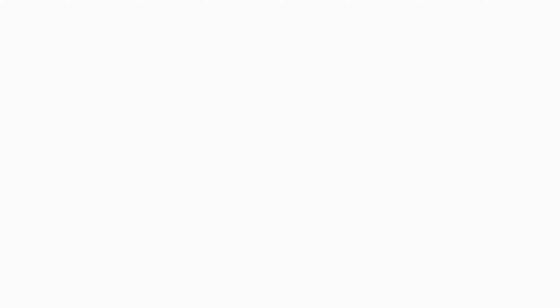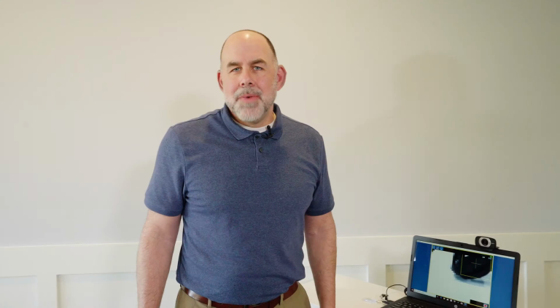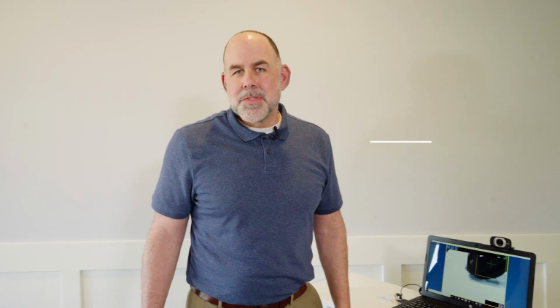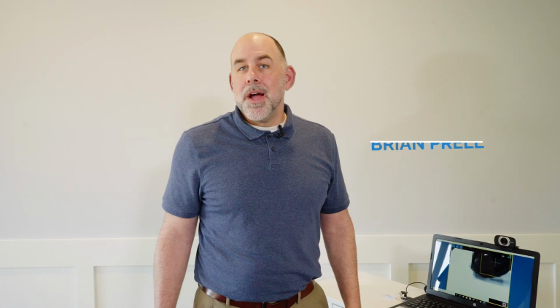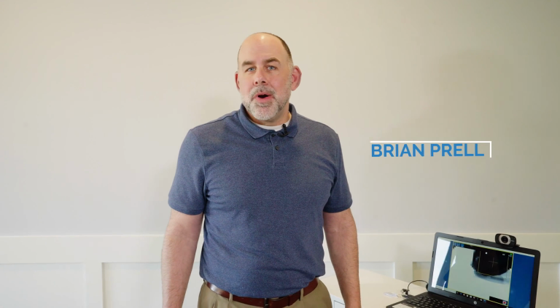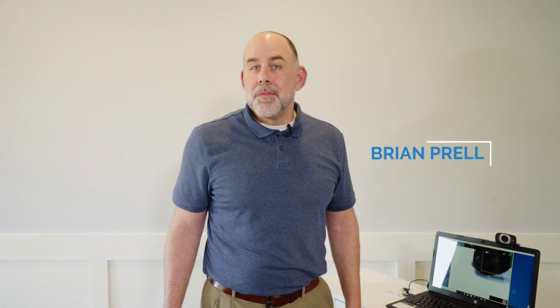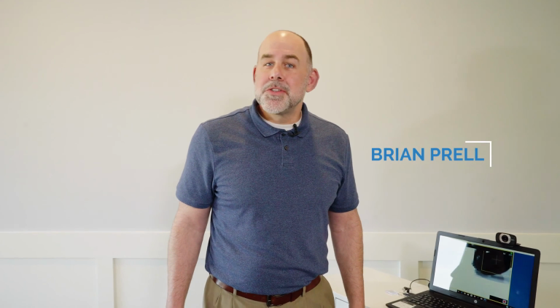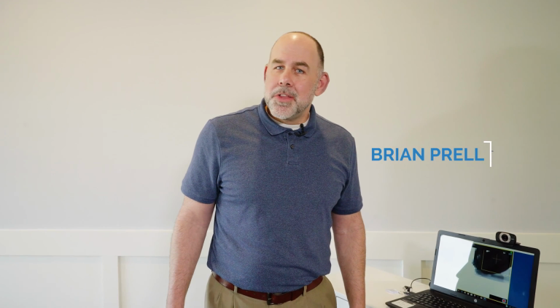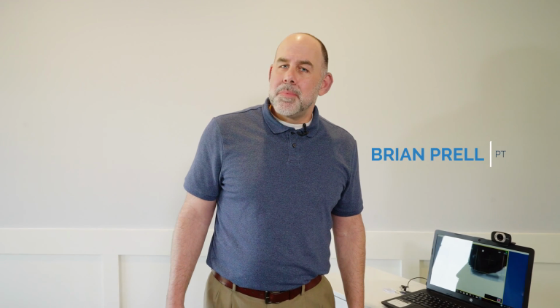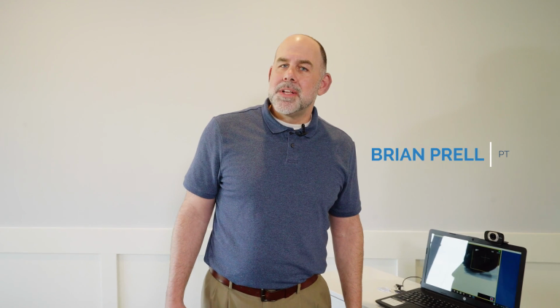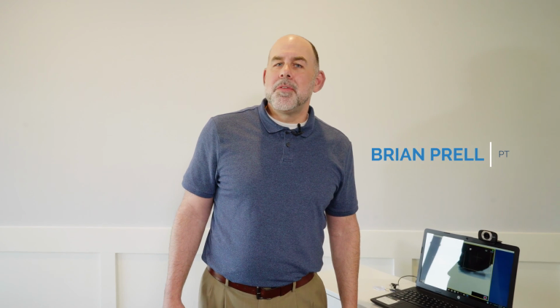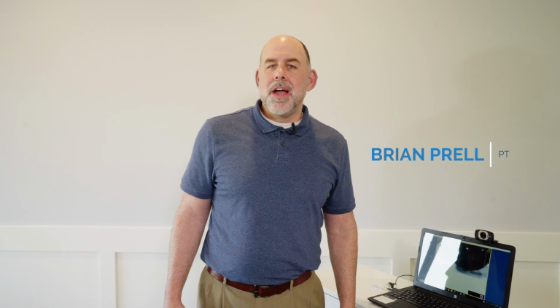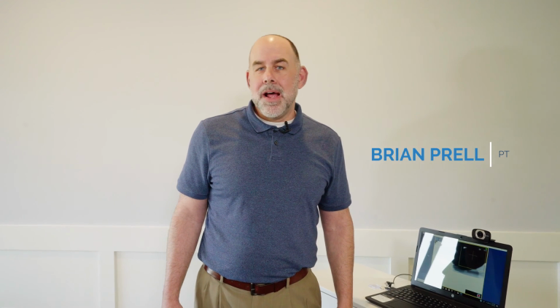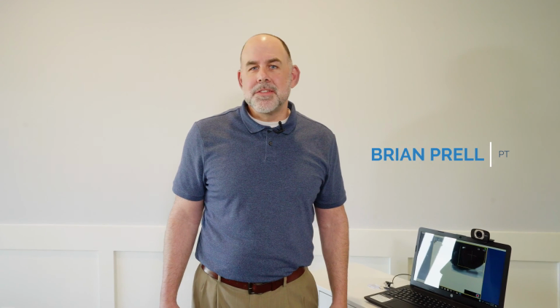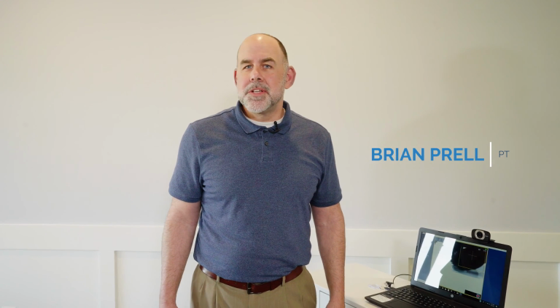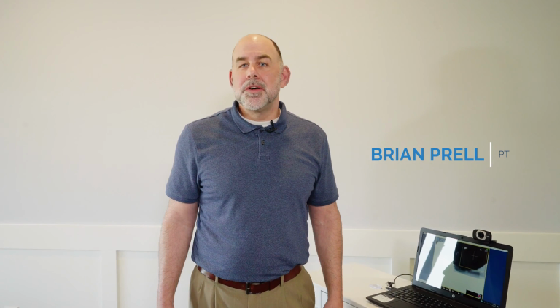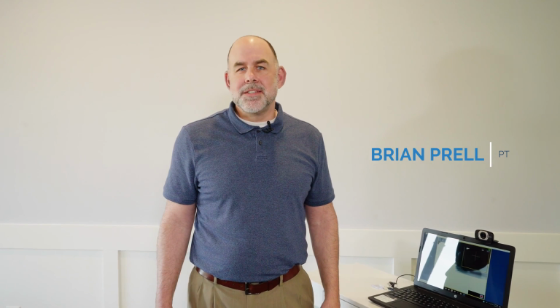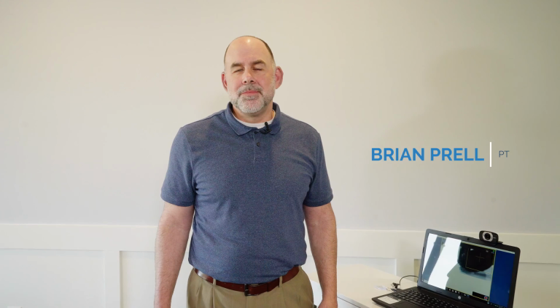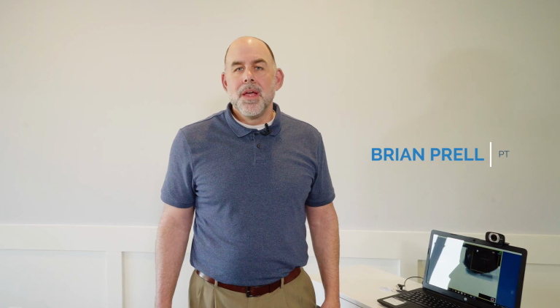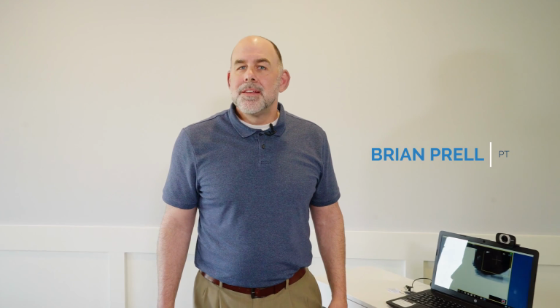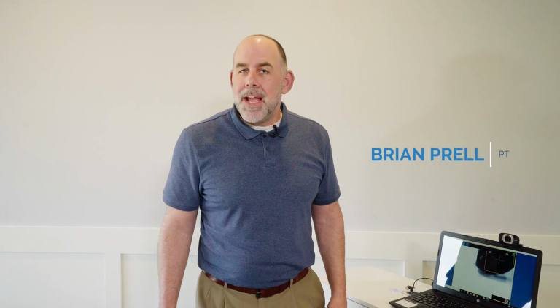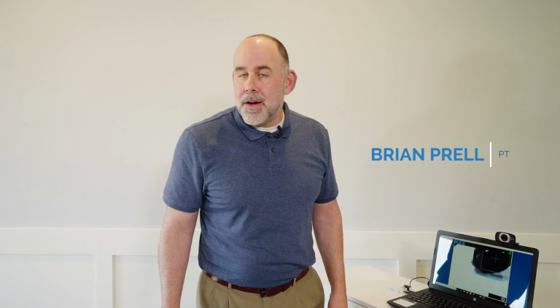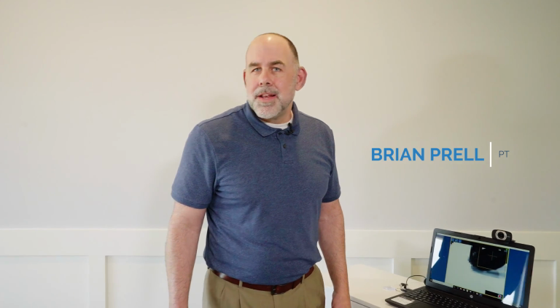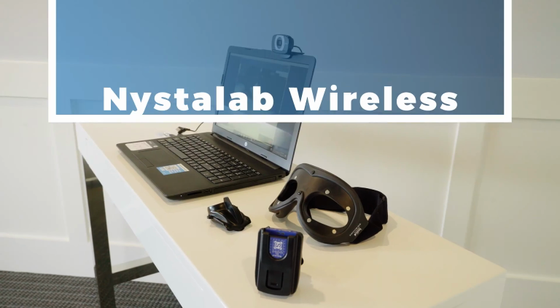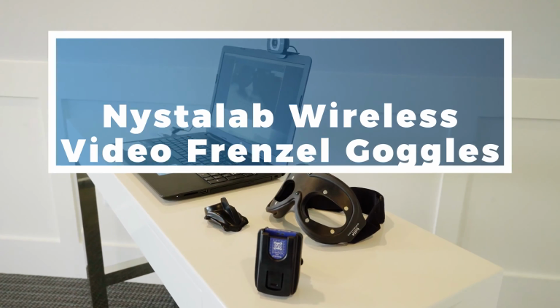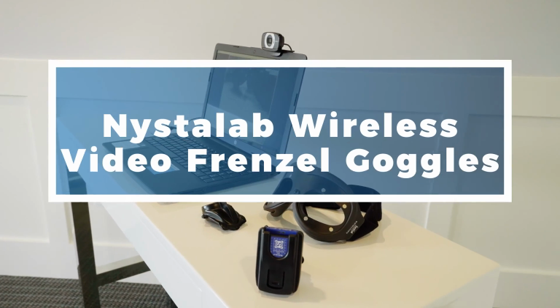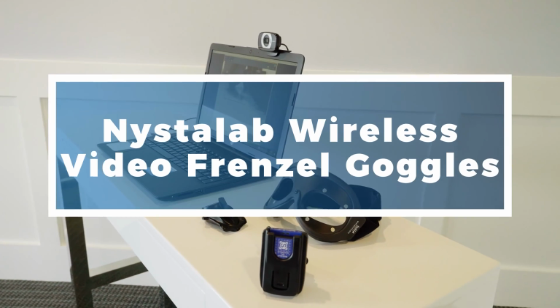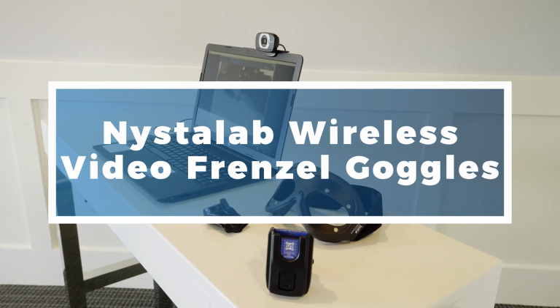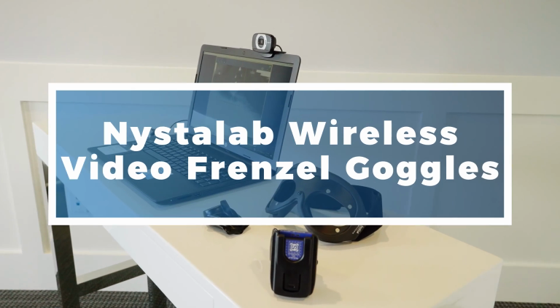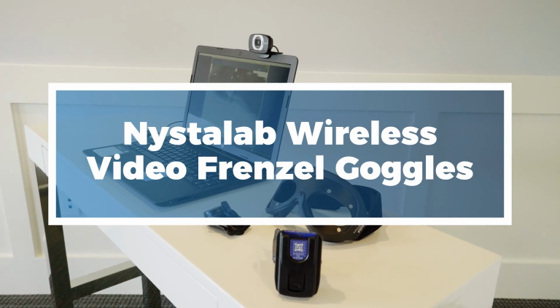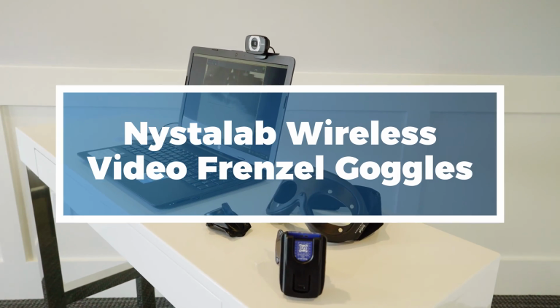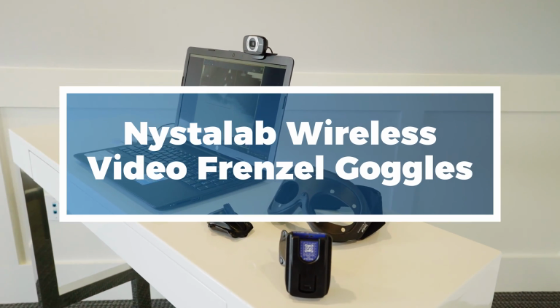My name is Brian Prowl. I'm a physical therapist and I provide balance and vestibular testing. Today we're here to demonstrate the wireless video Frenzel system.